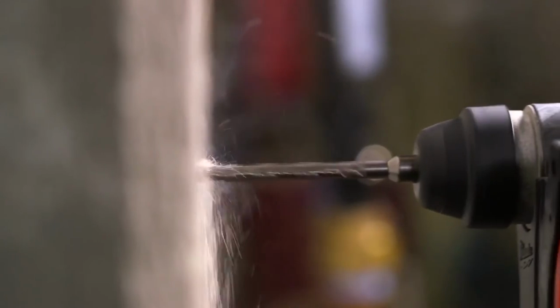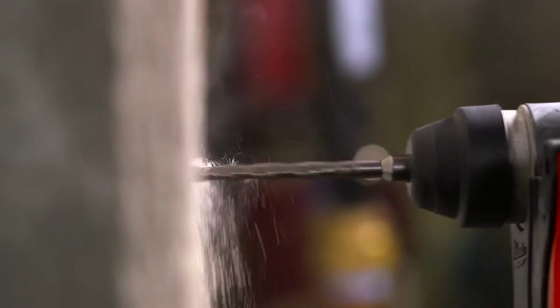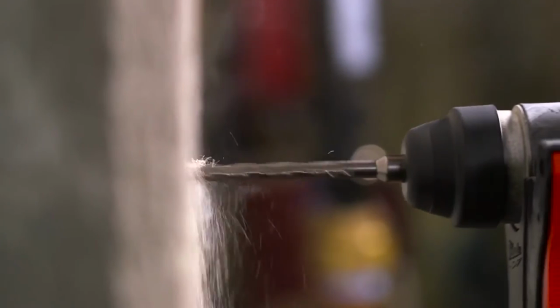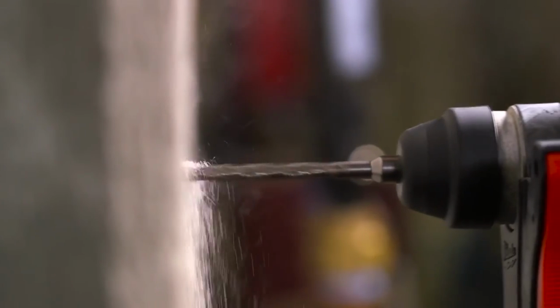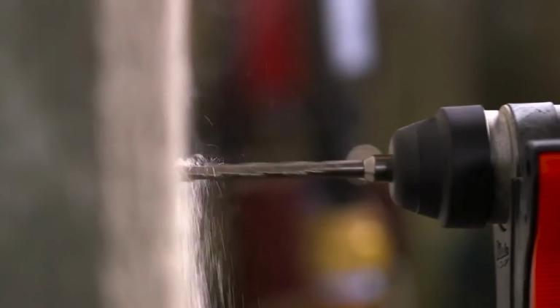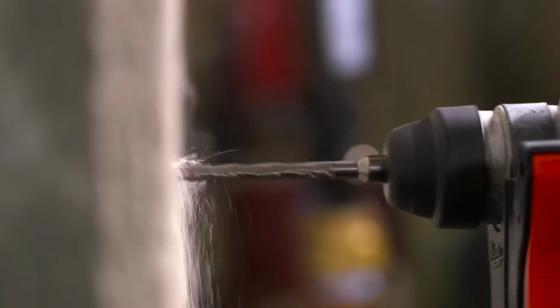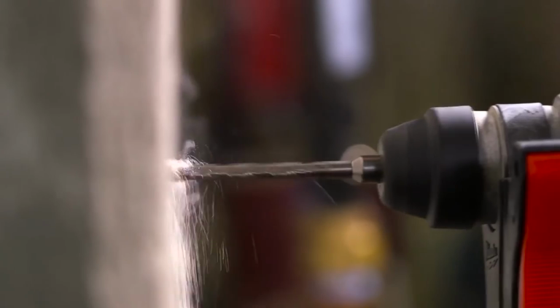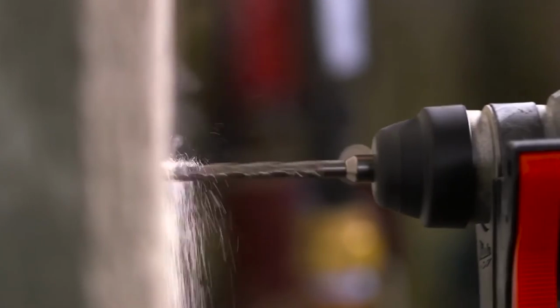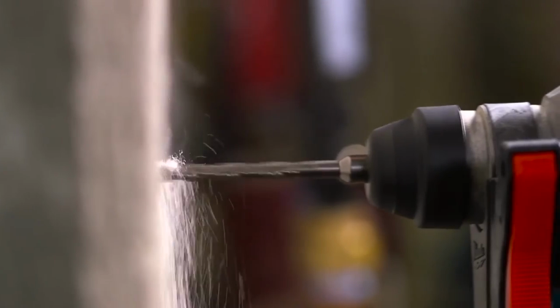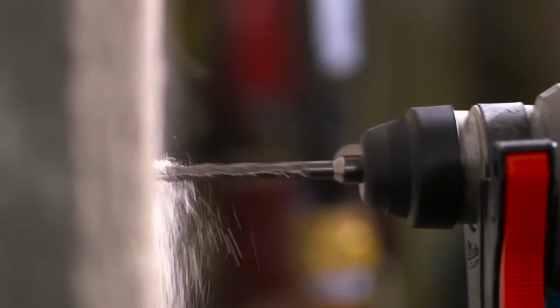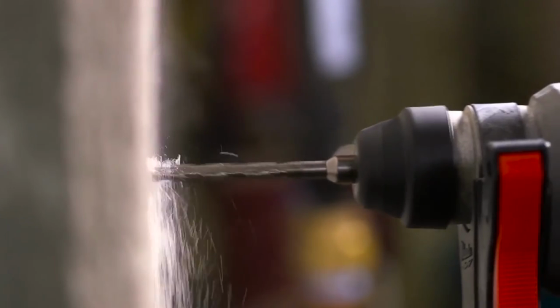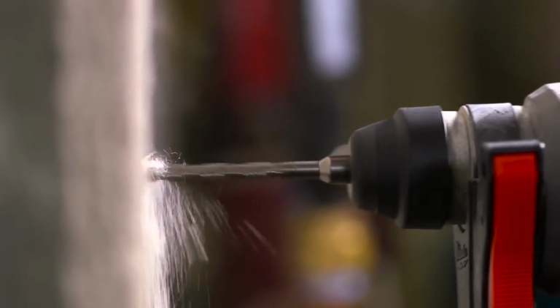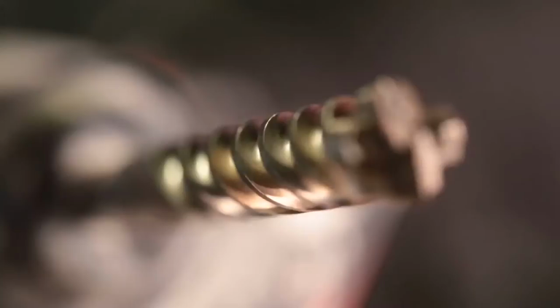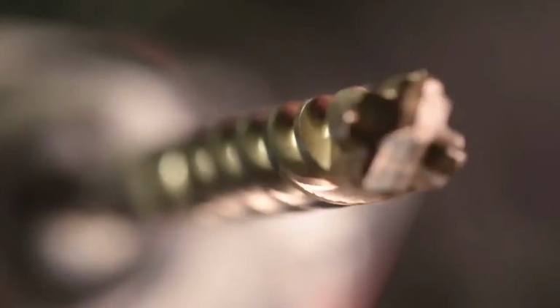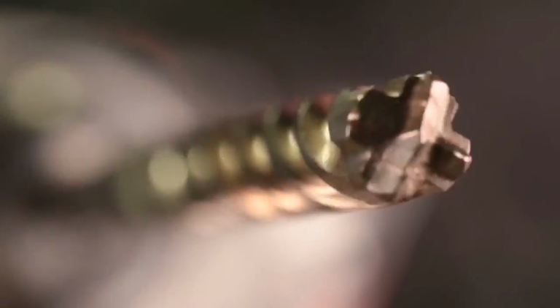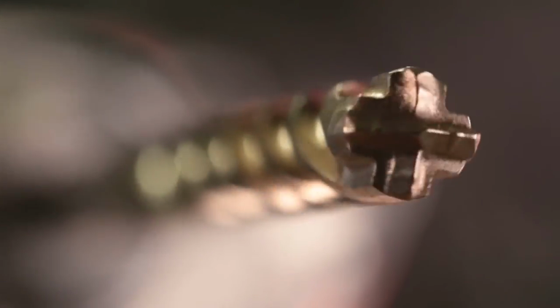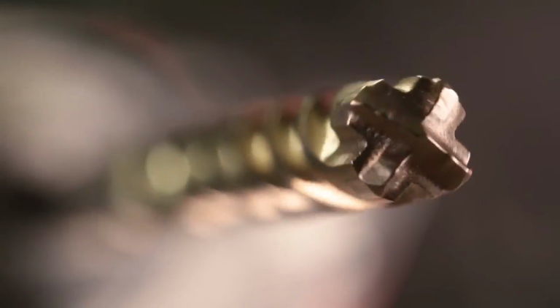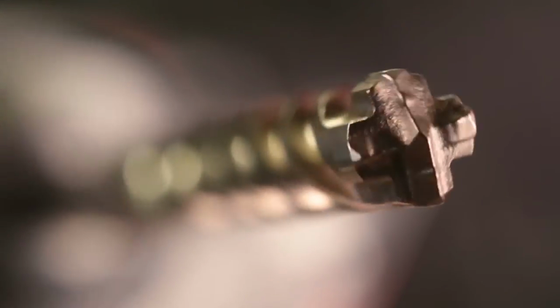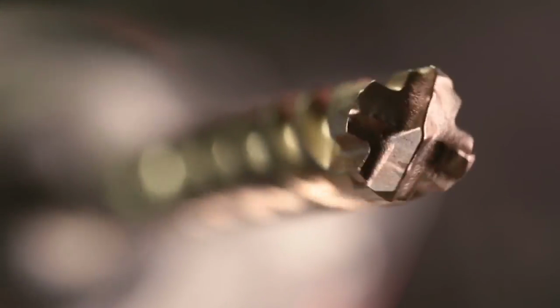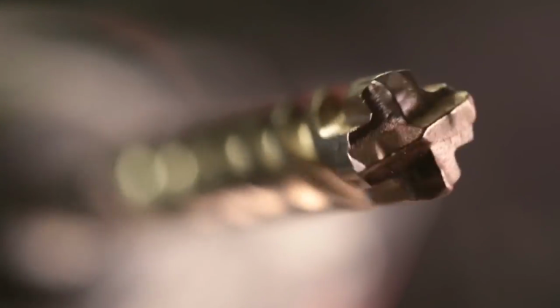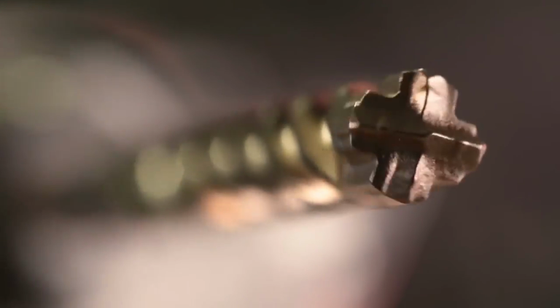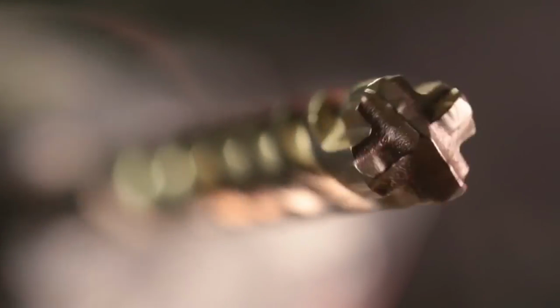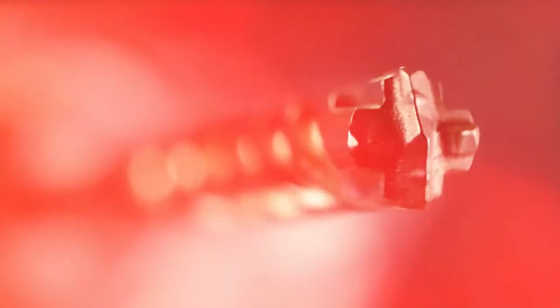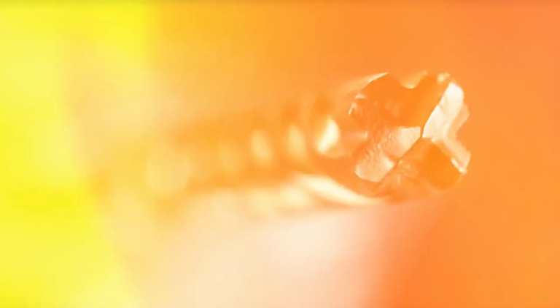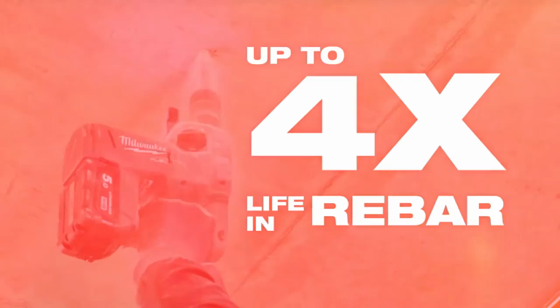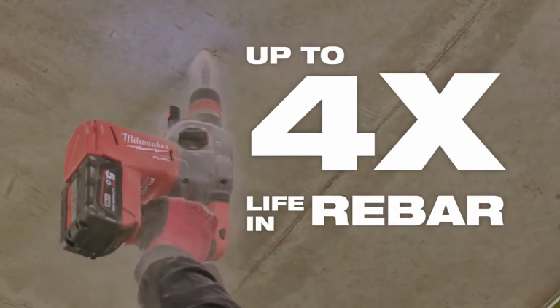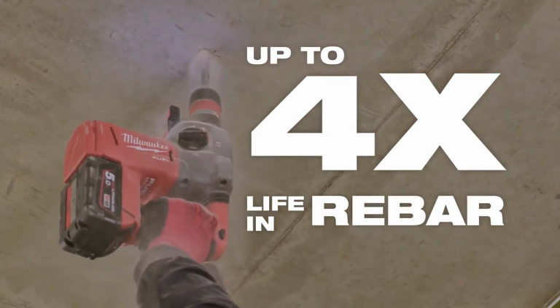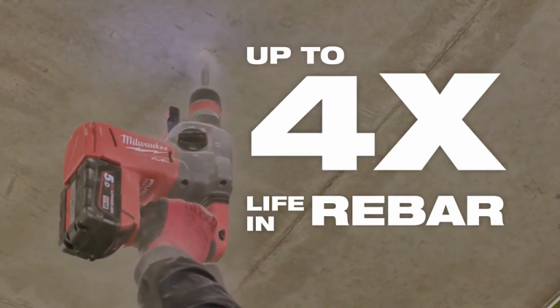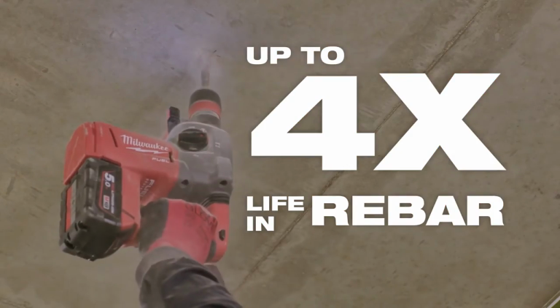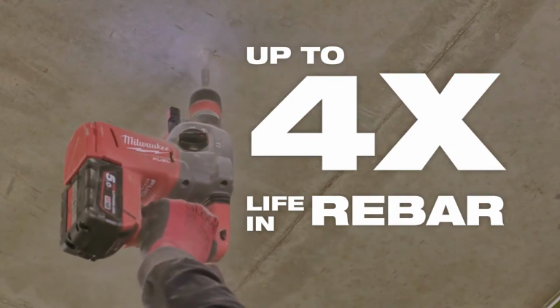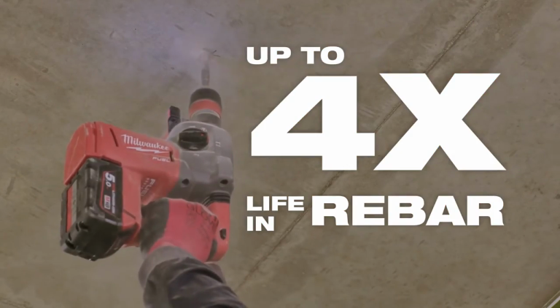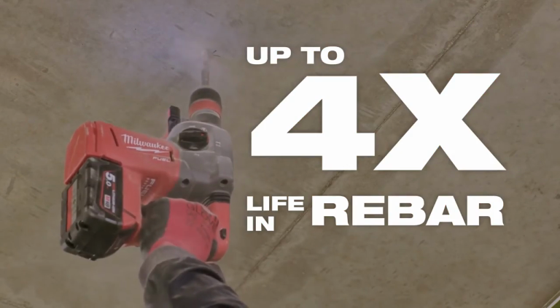And for the toughest applications, step up to the MX4 for up to four times more life.